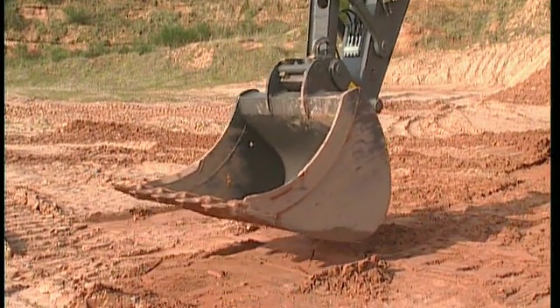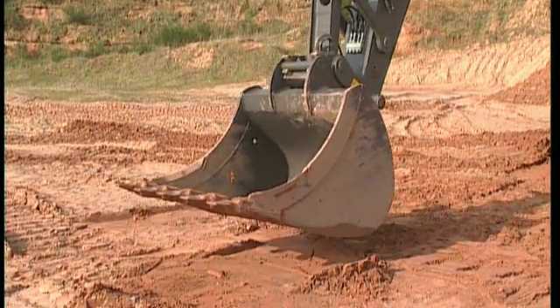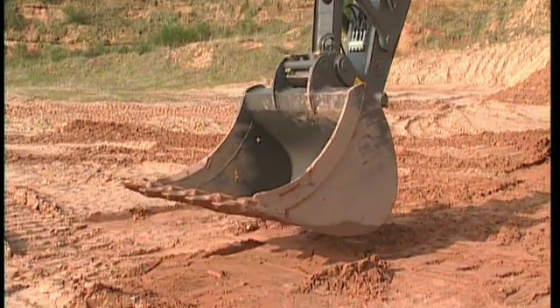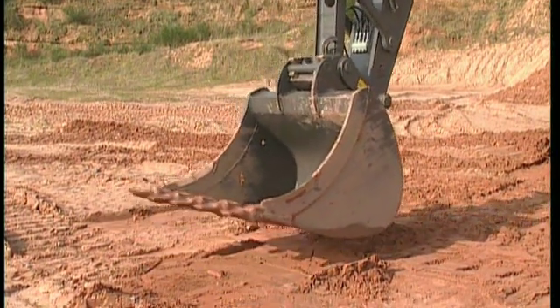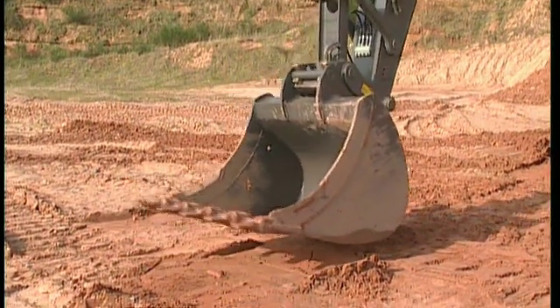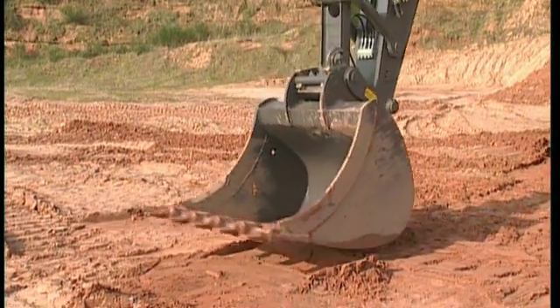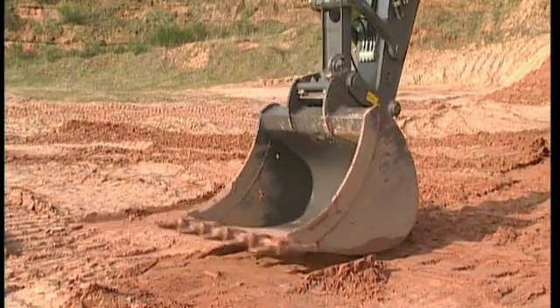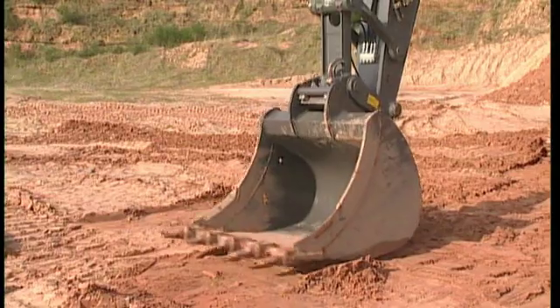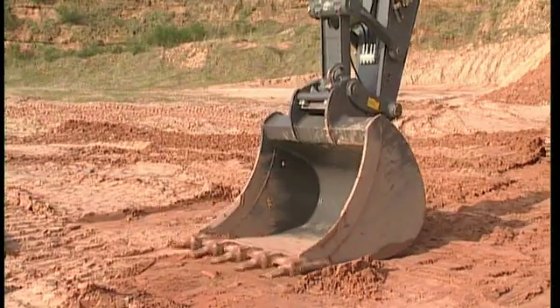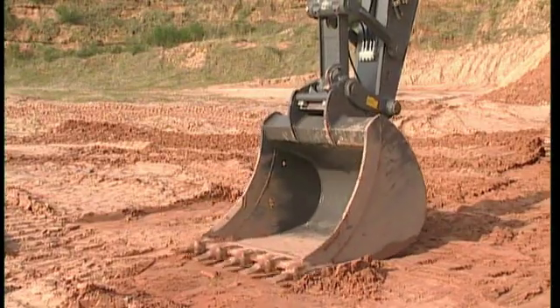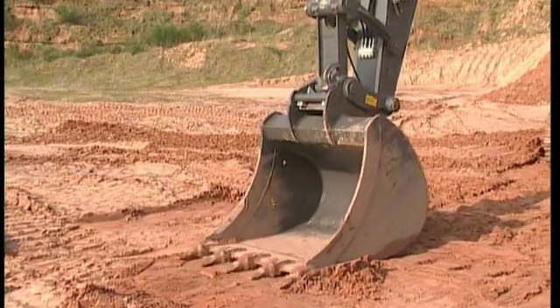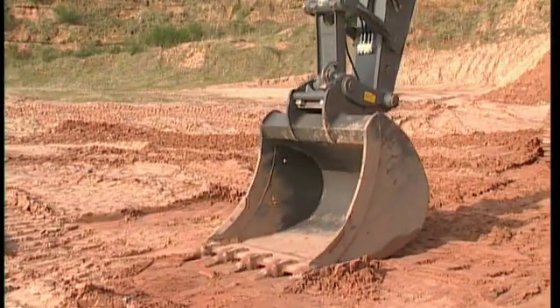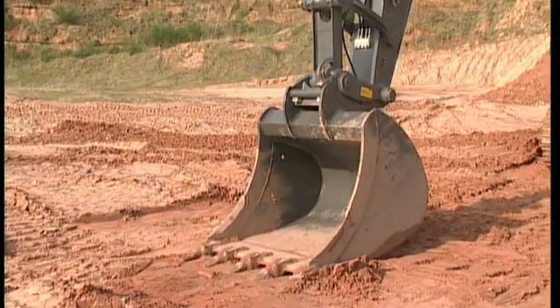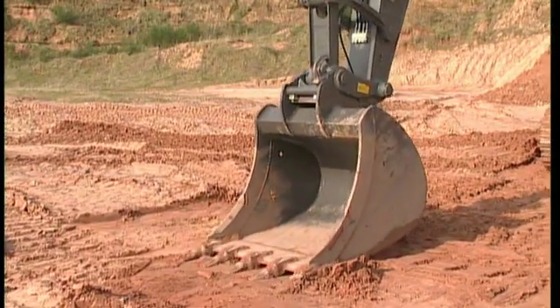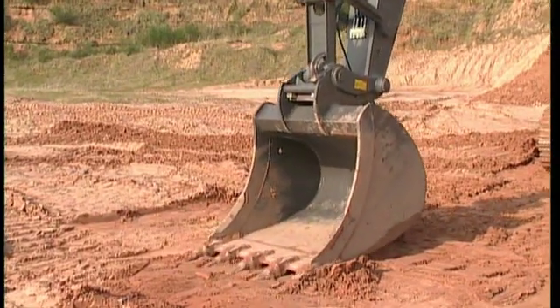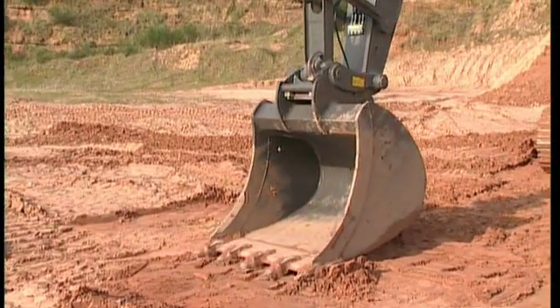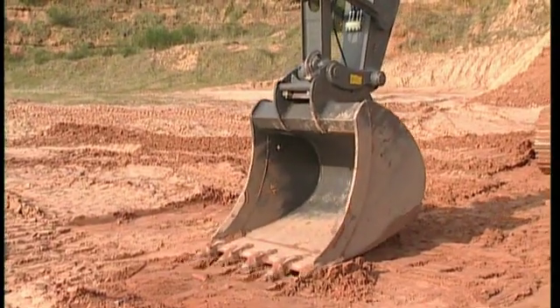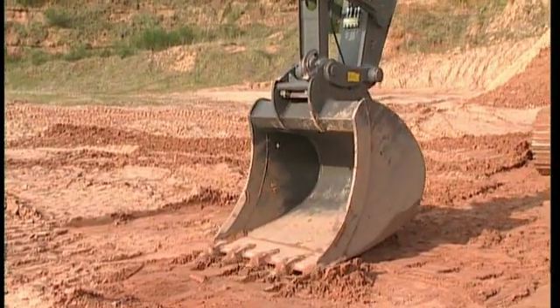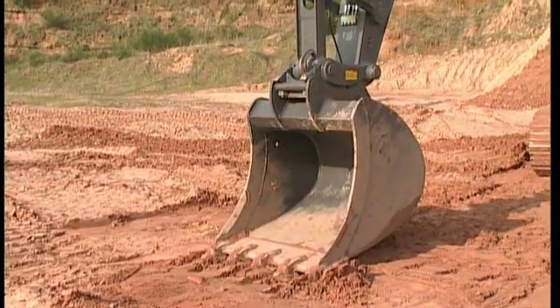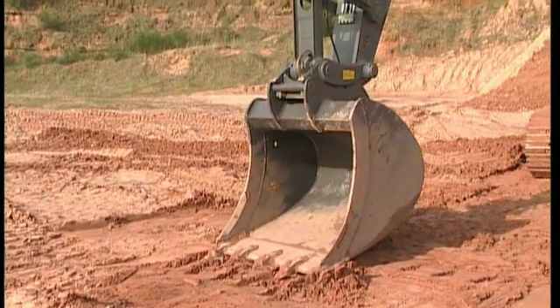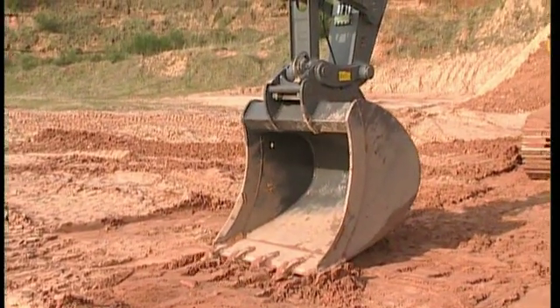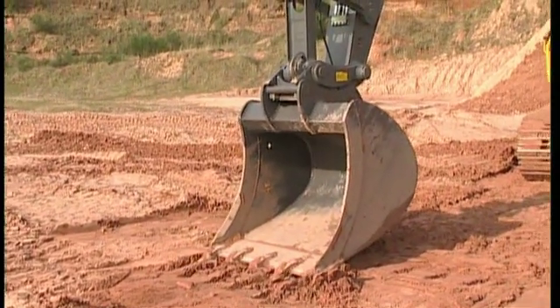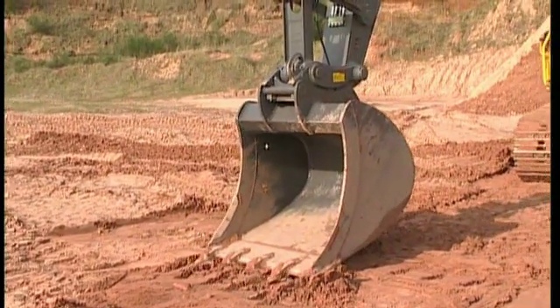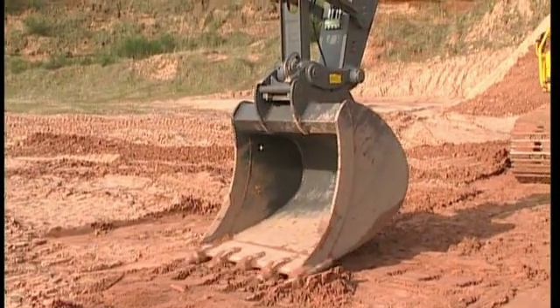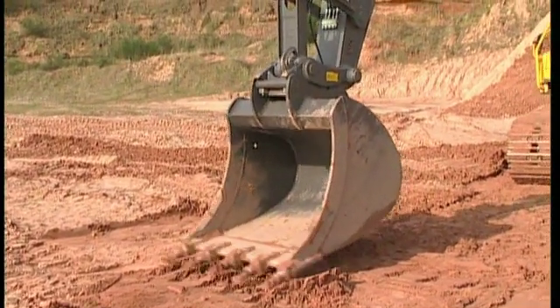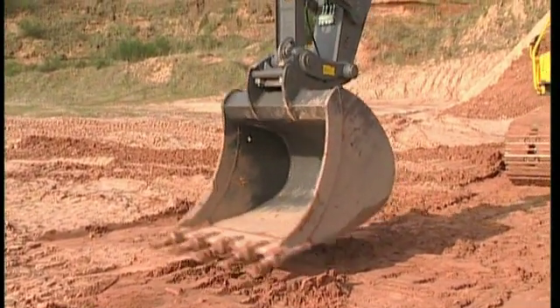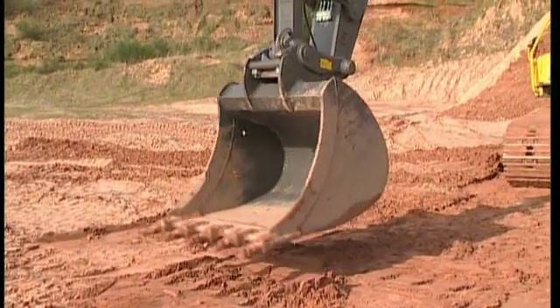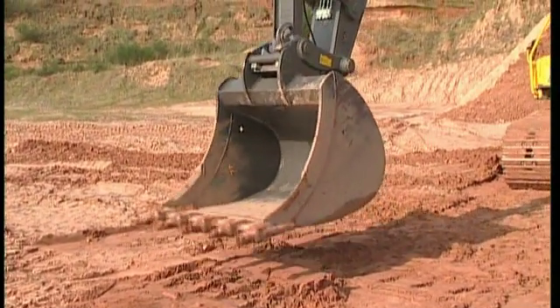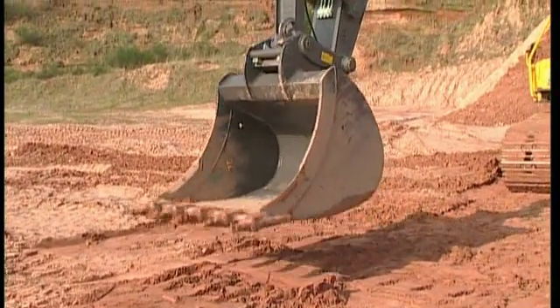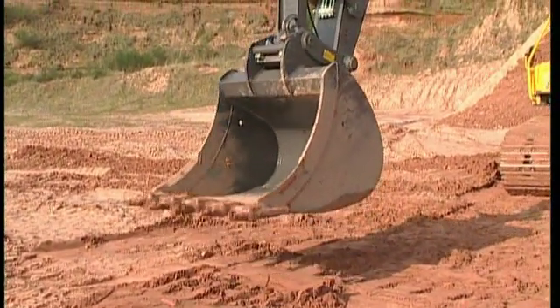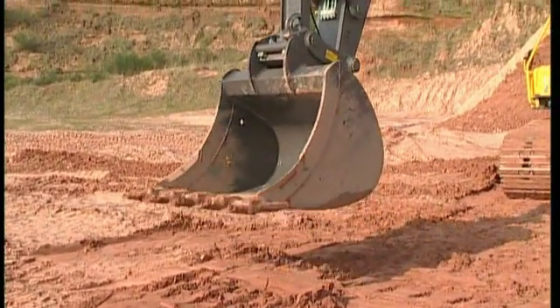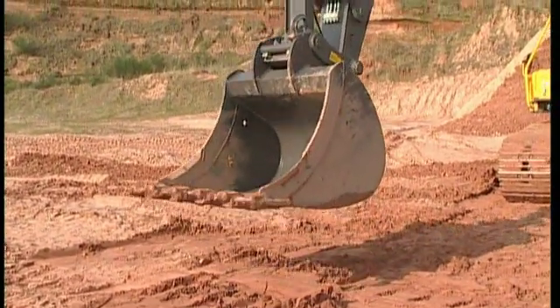But when breakout force is required, always connect the bucket in the normal way.